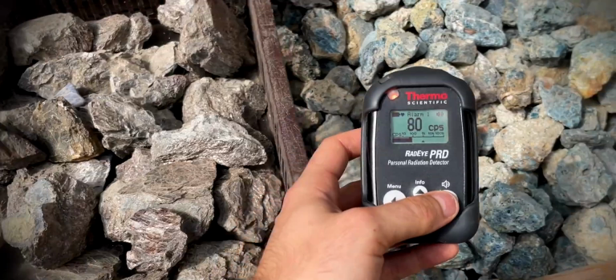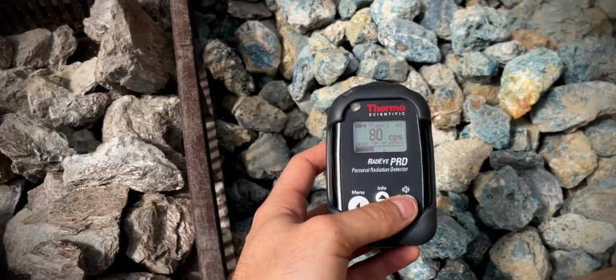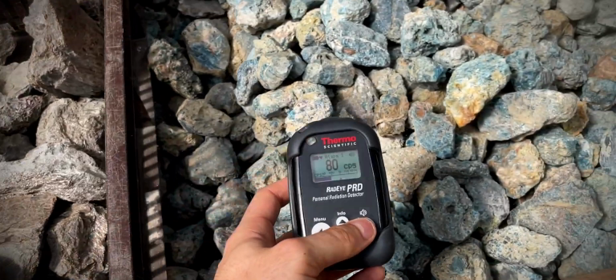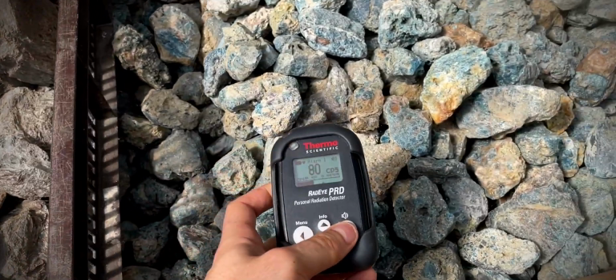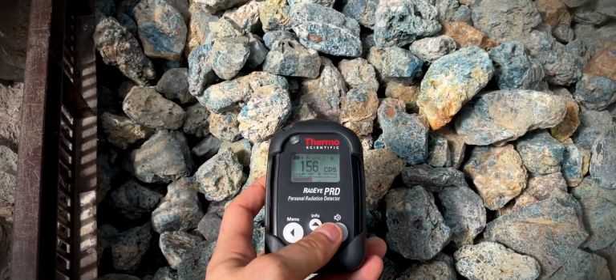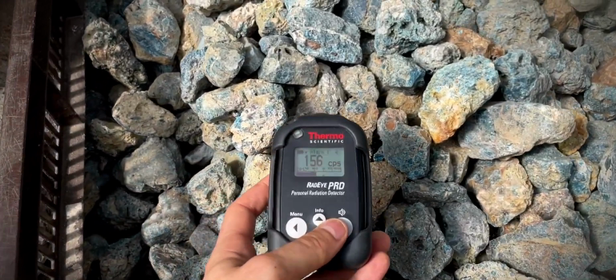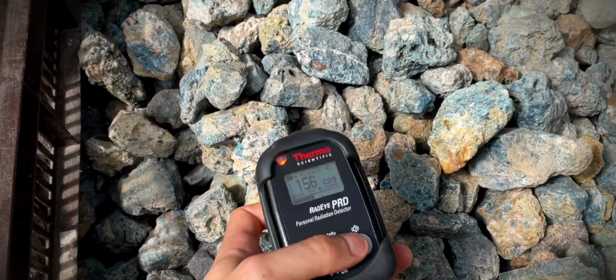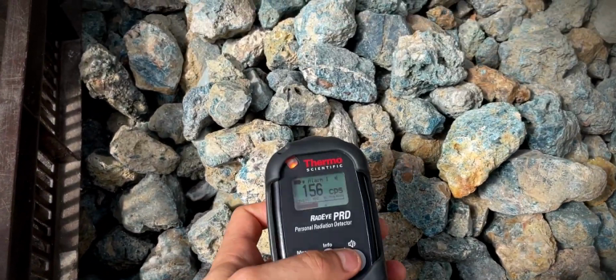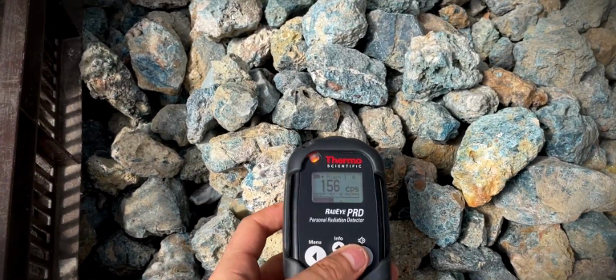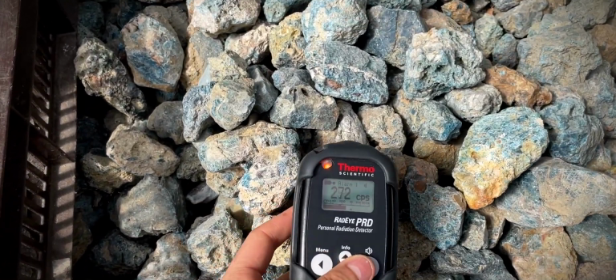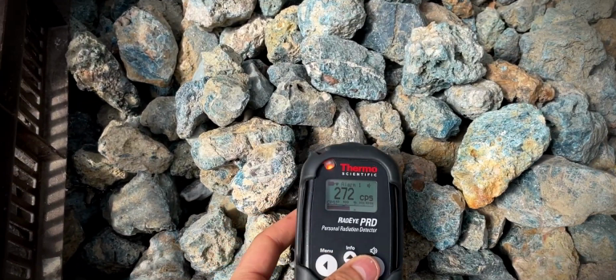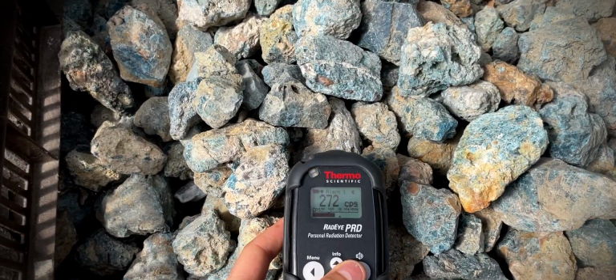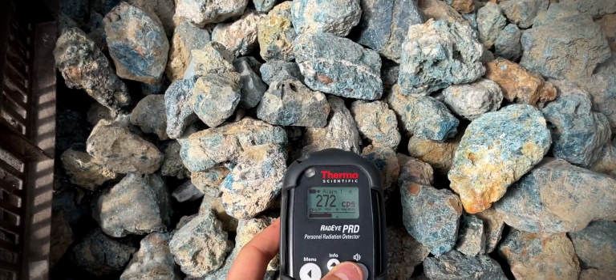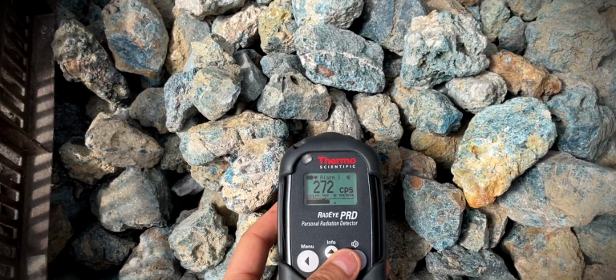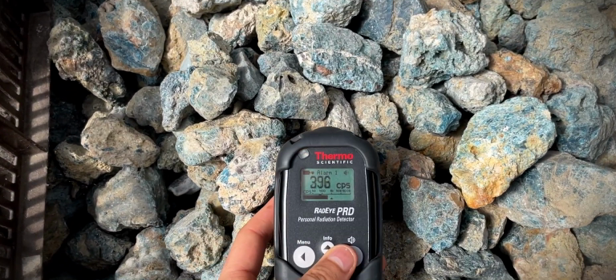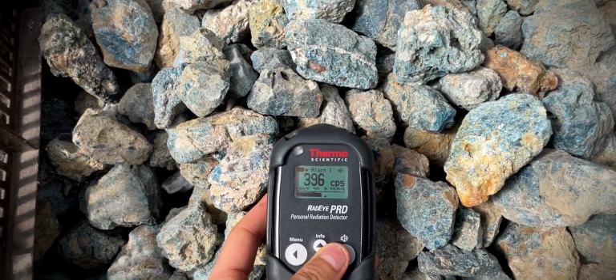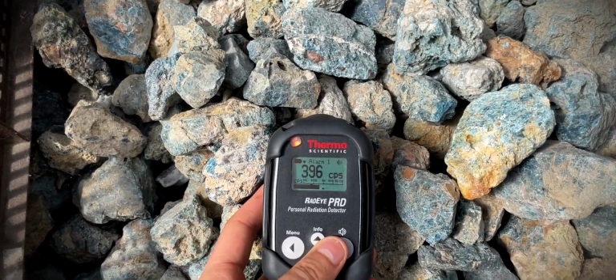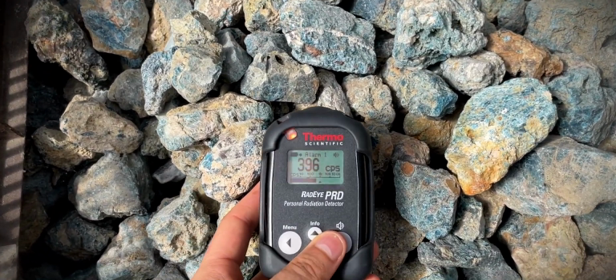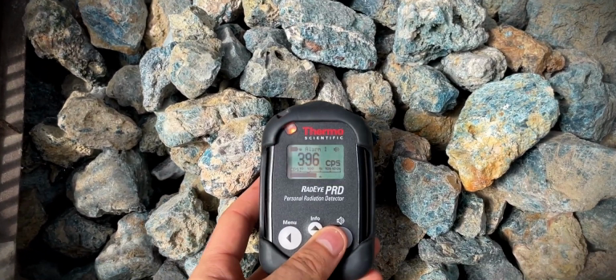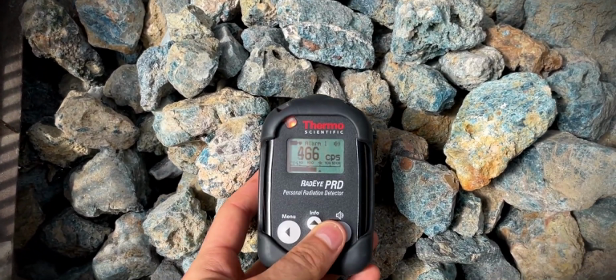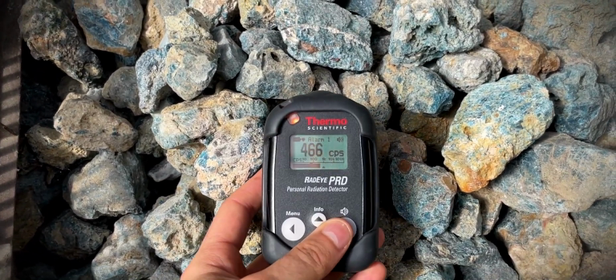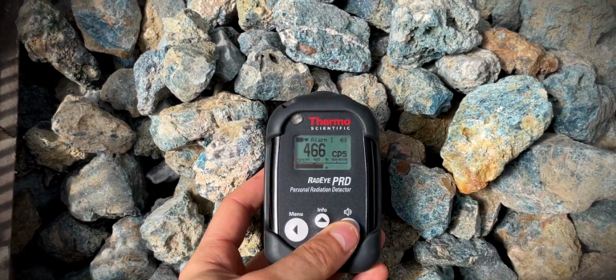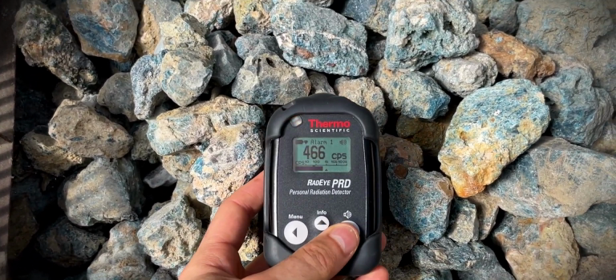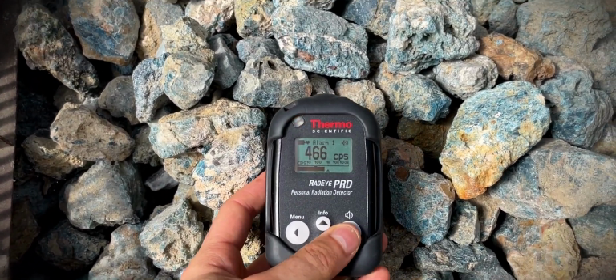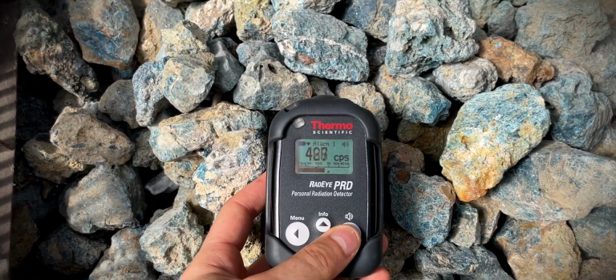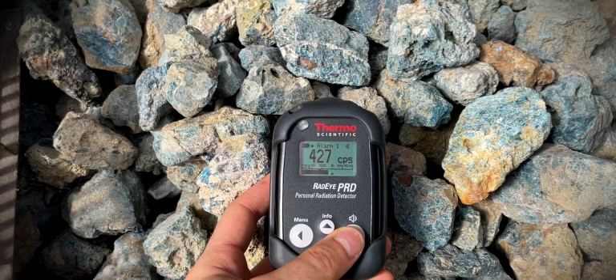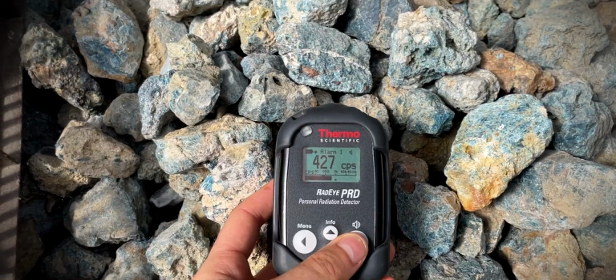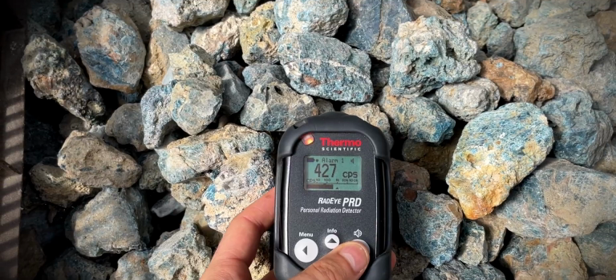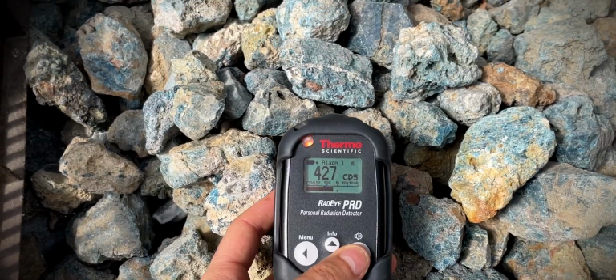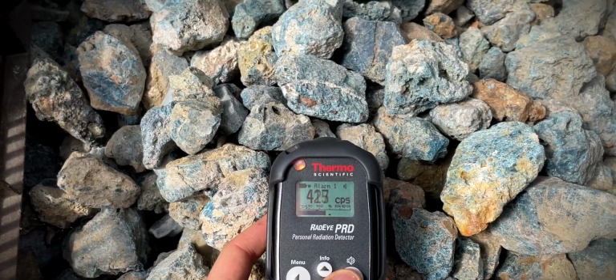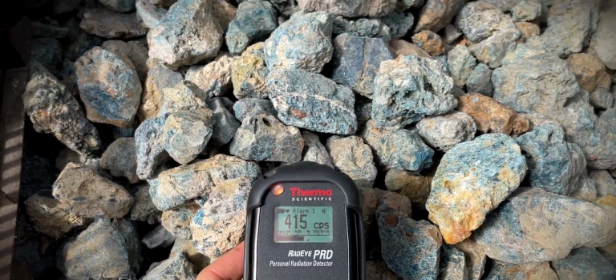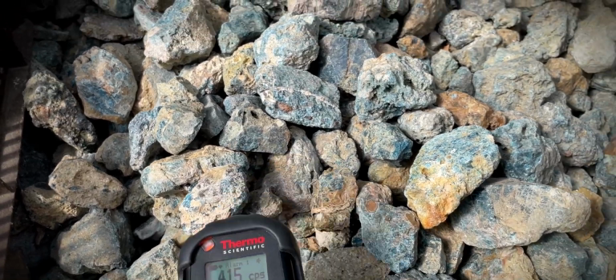Here is more Blue Apatite from Brazil; however, this time the pieces are much larger, and thus more radioactive.